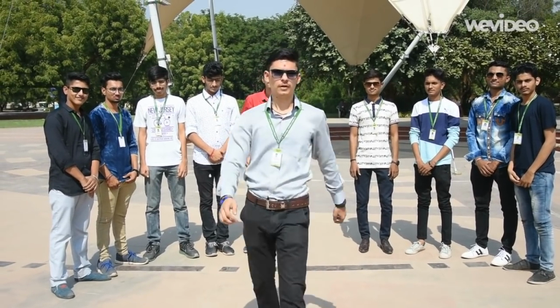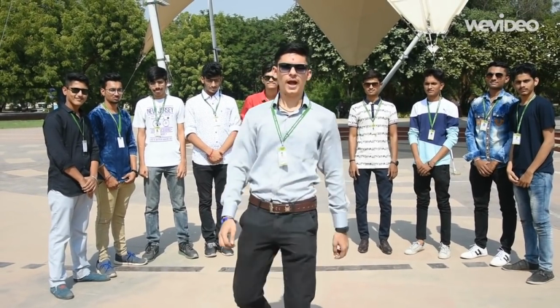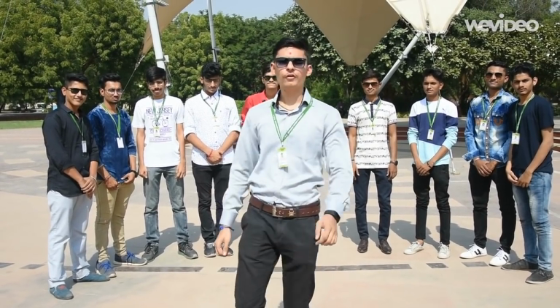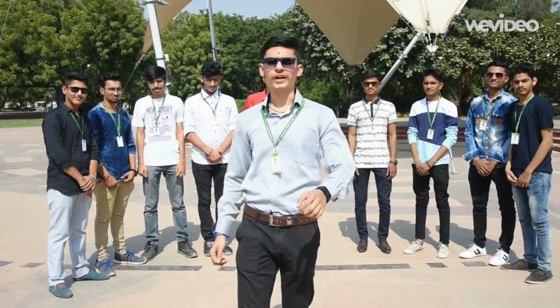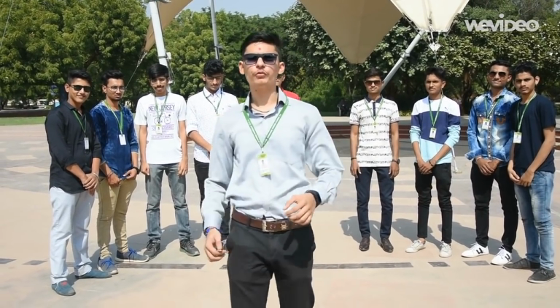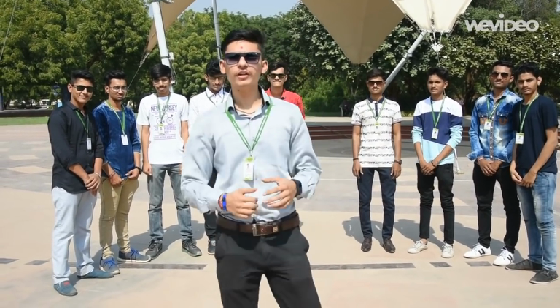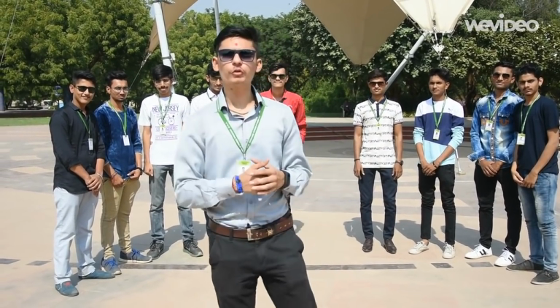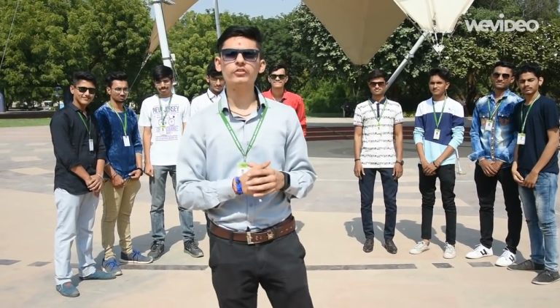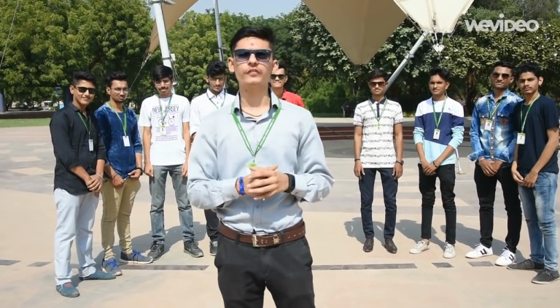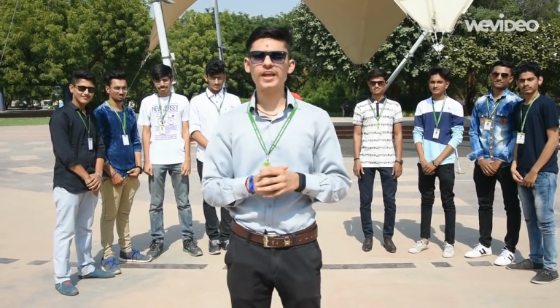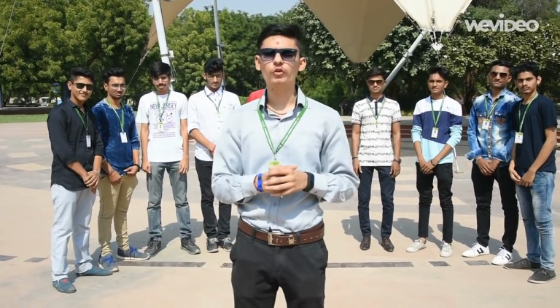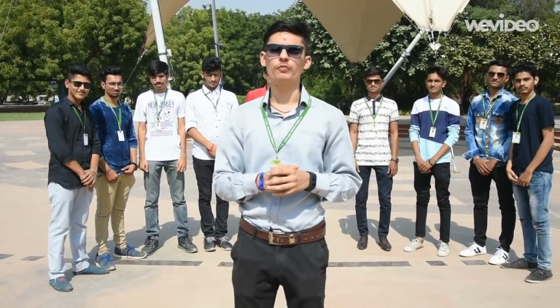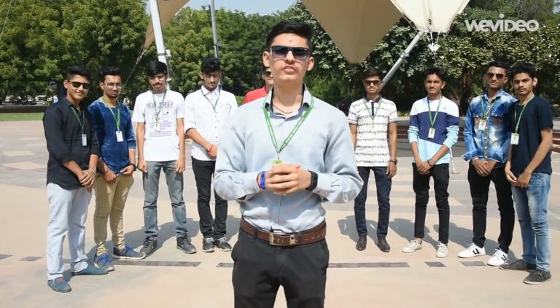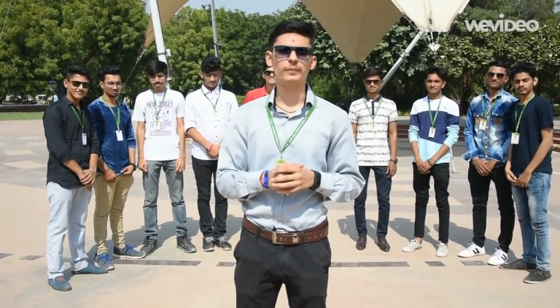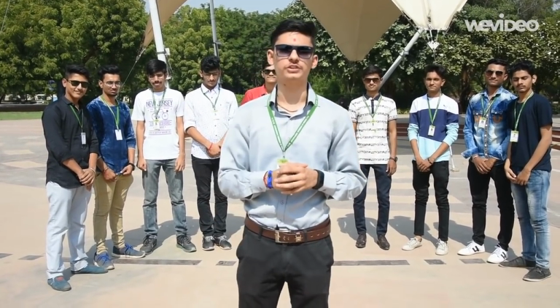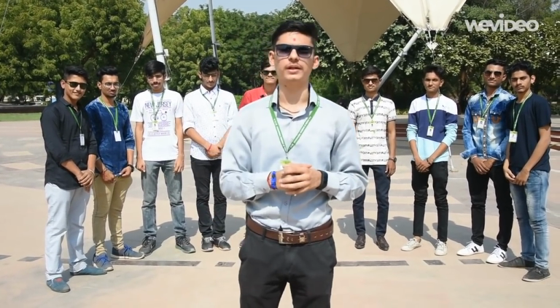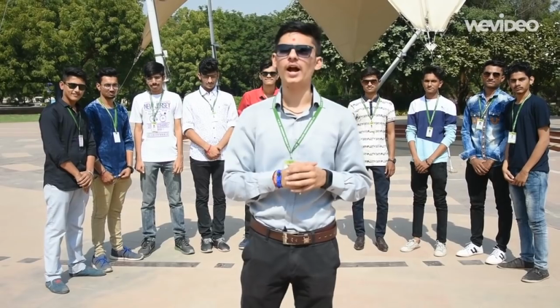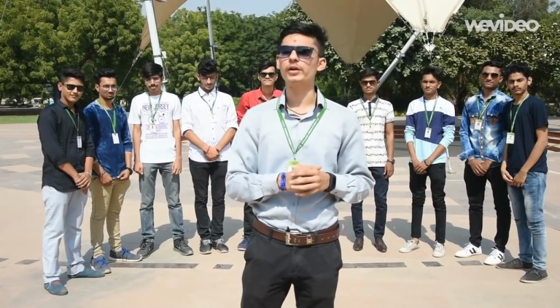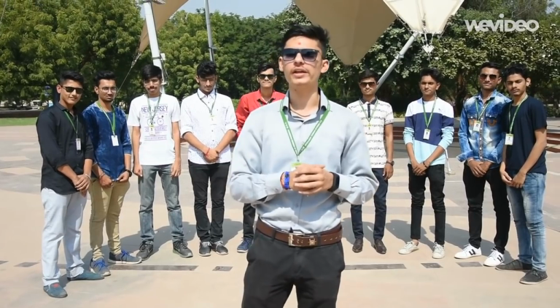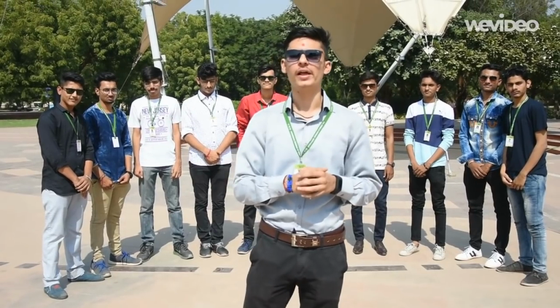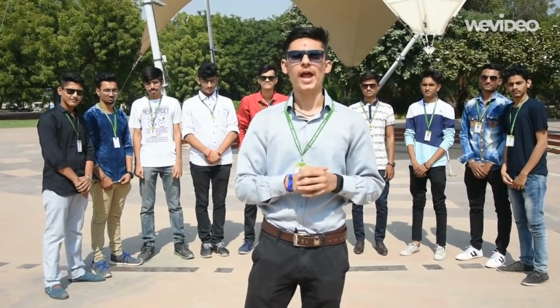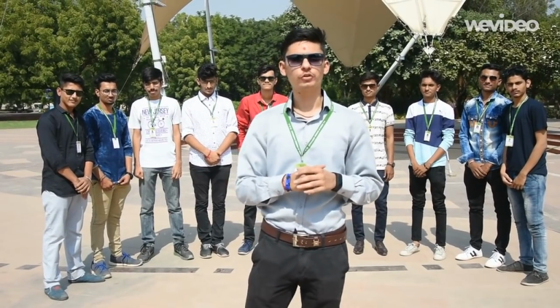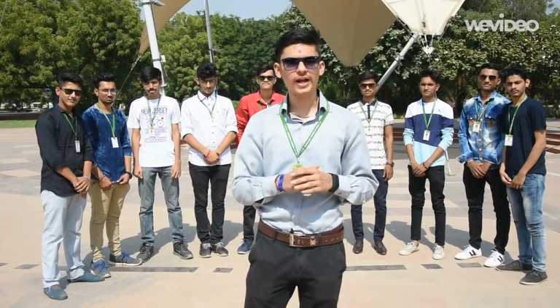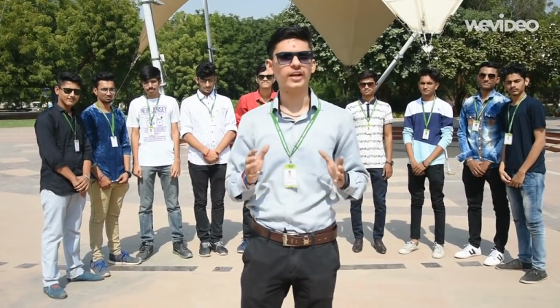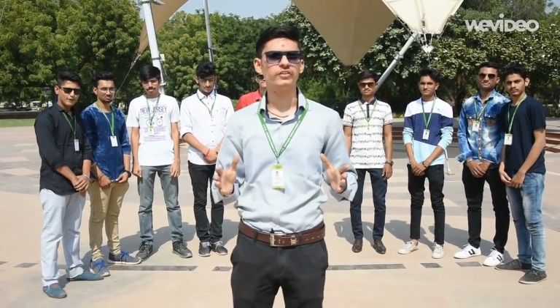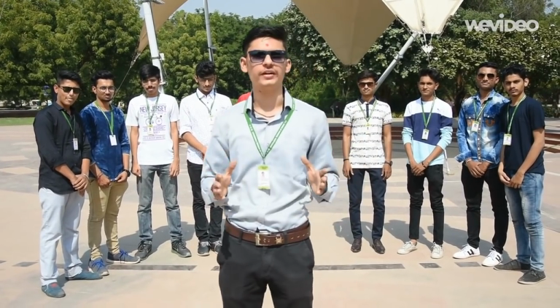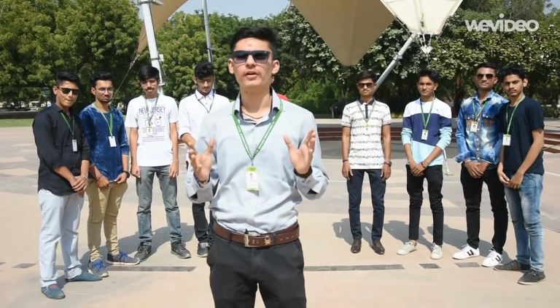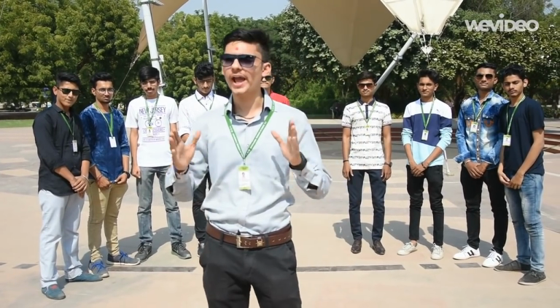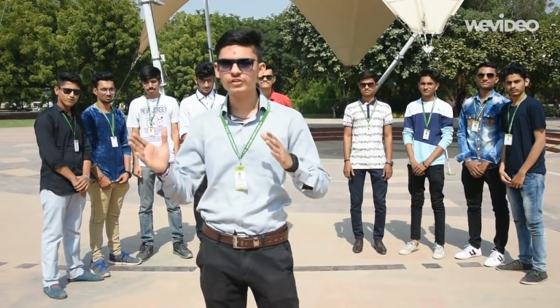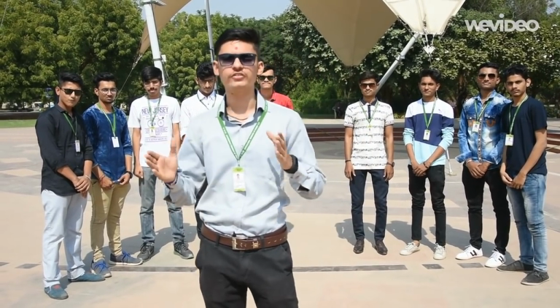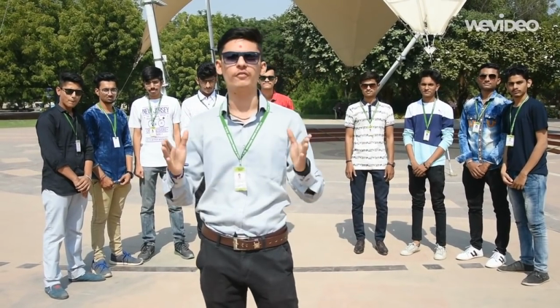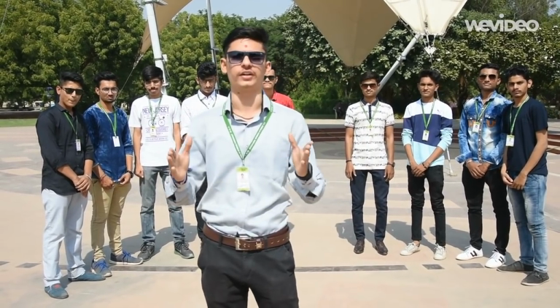Hello friends, we the students of KS School of Business Management are today here at Gujarat Science City for an educational visit.